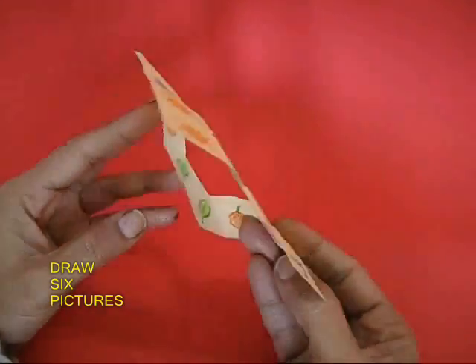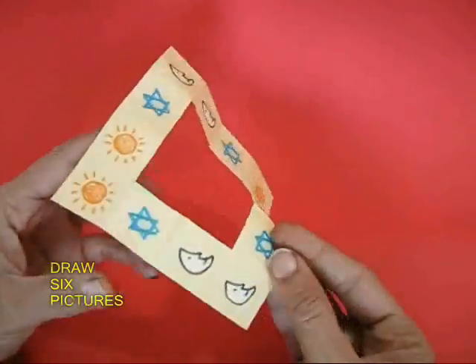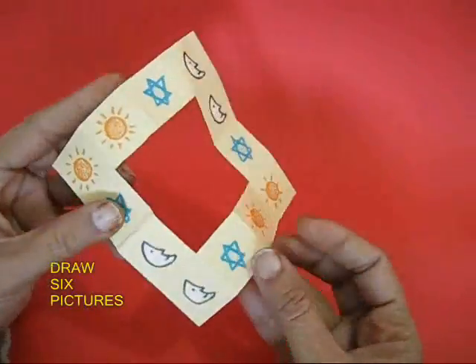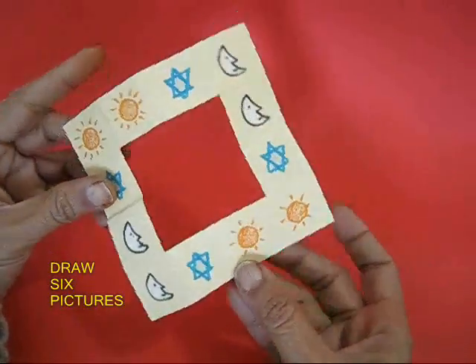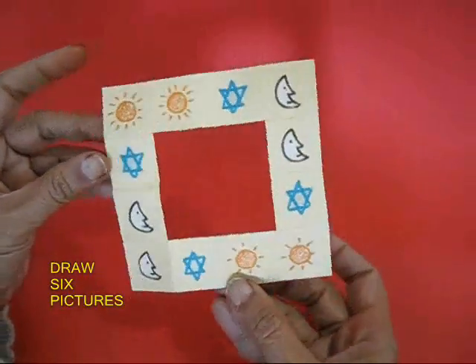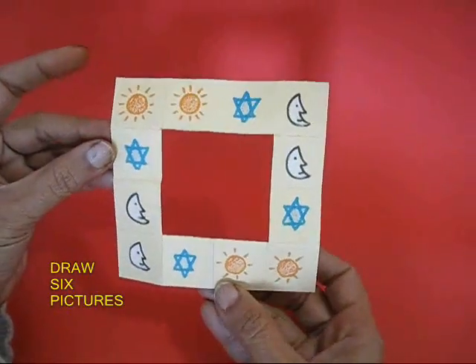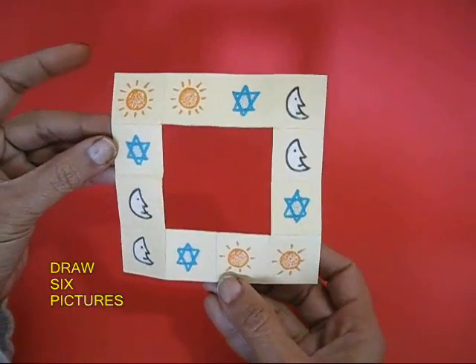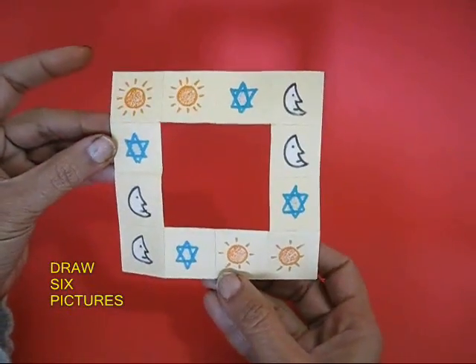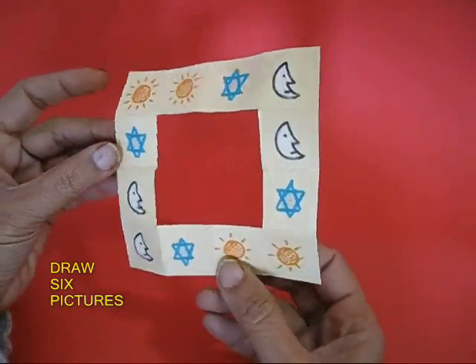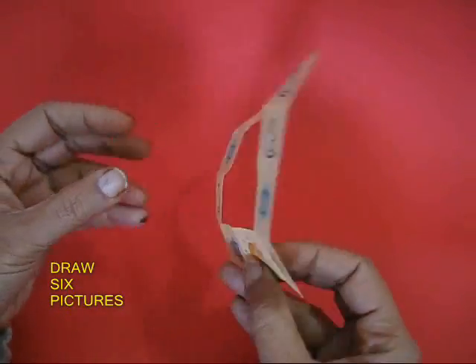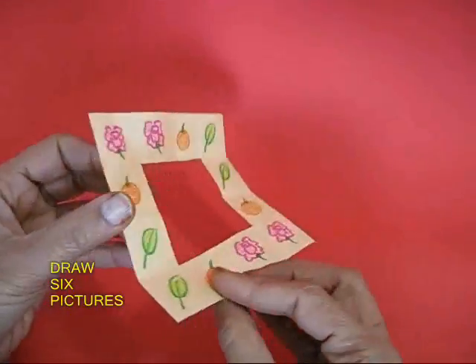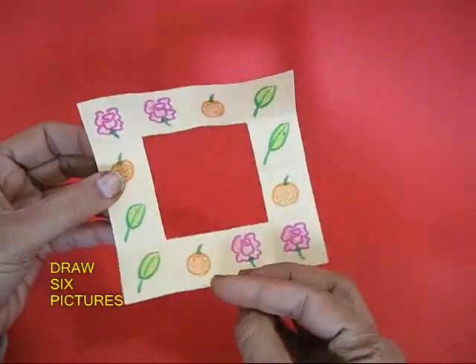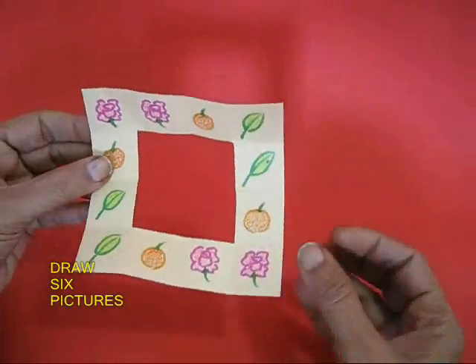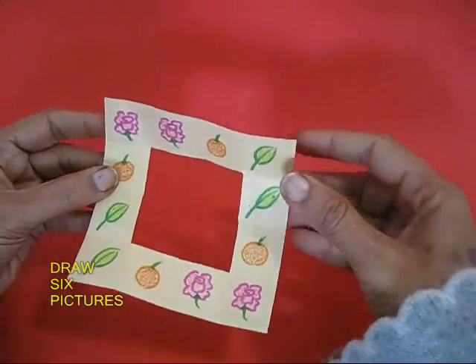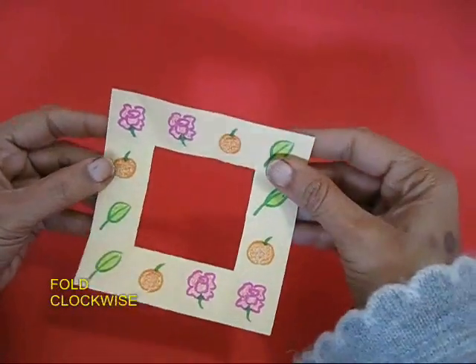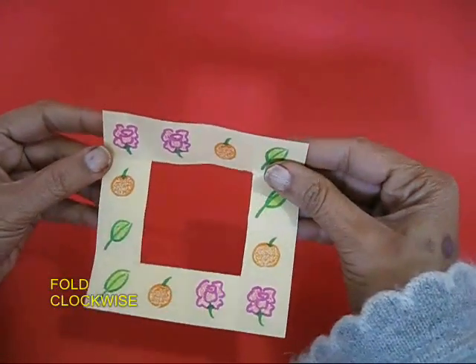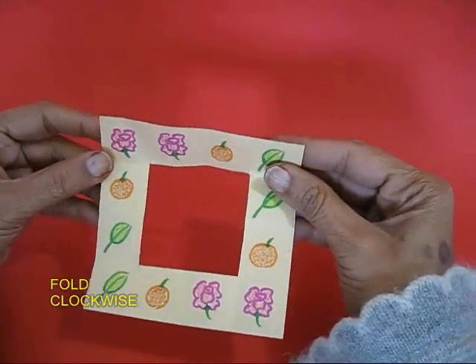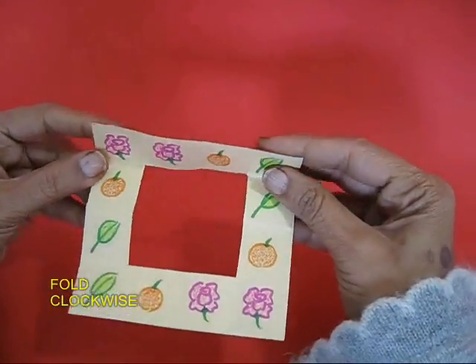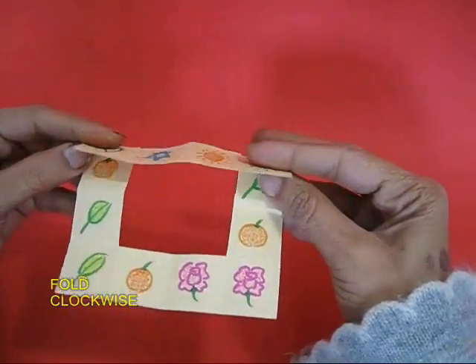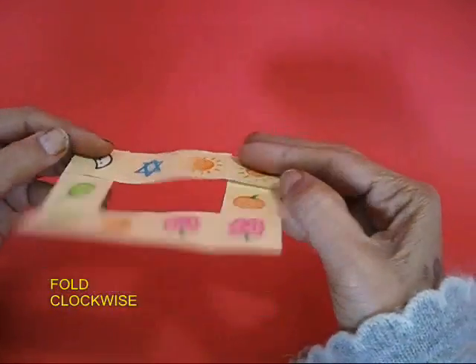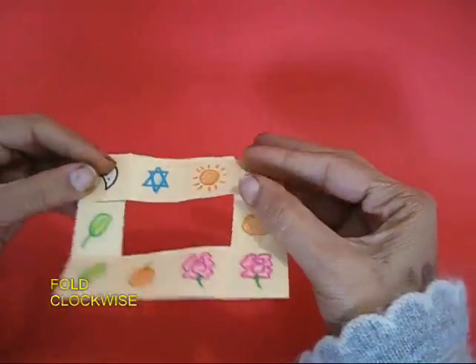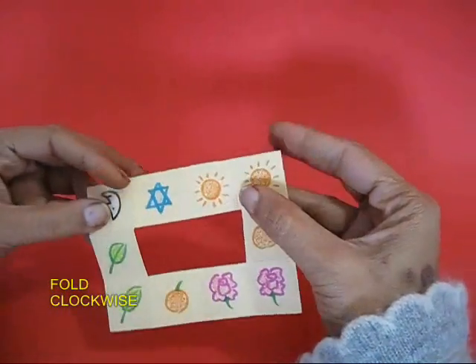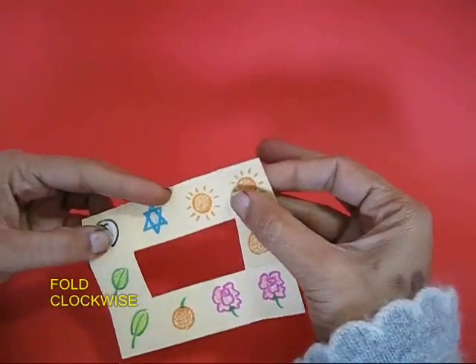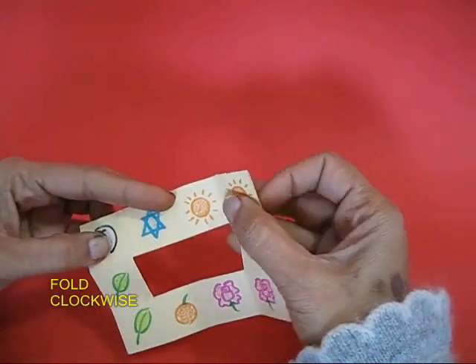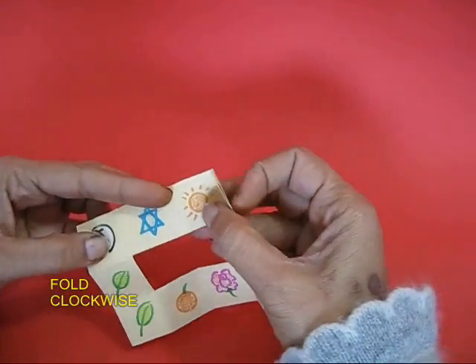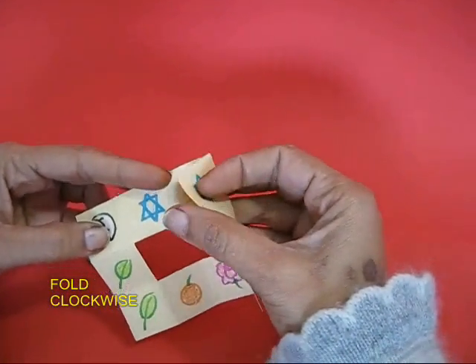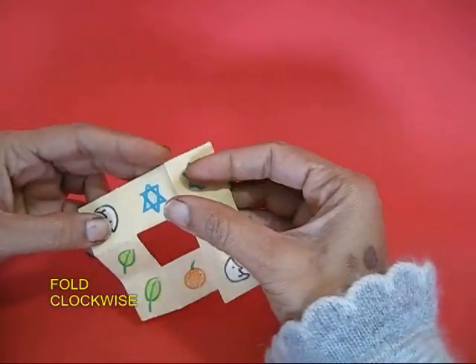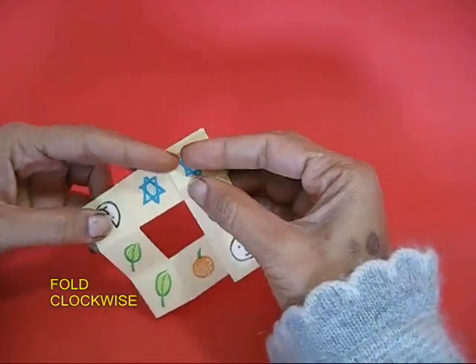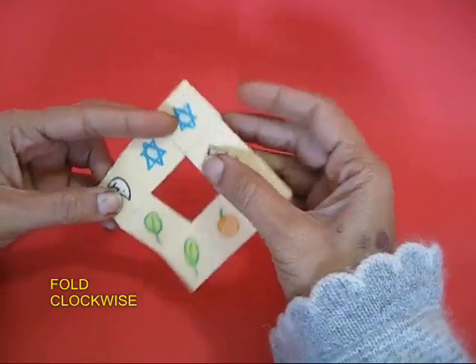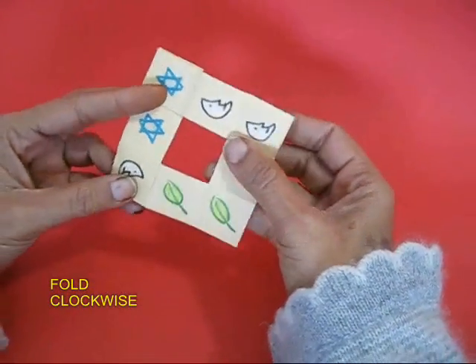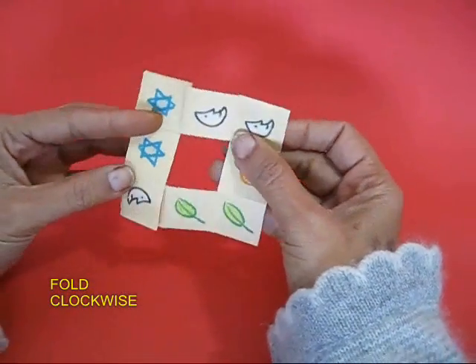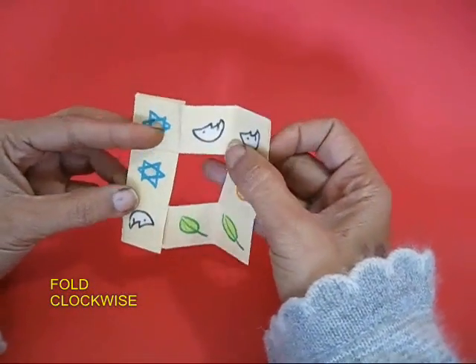You can keep rotating this flat flexion endlessly. Instead of numbers you can draw pretty pictures on them — six different pictures. Once again, keep folding clockwise.